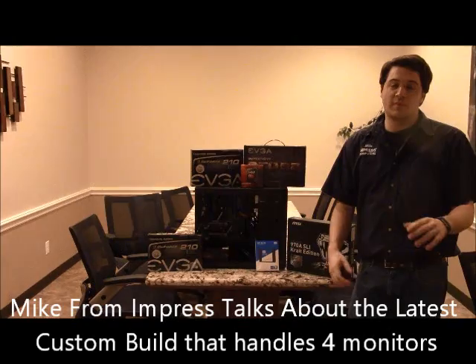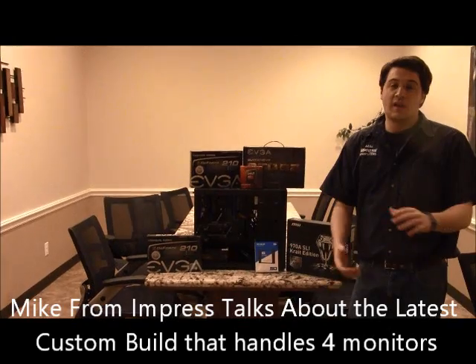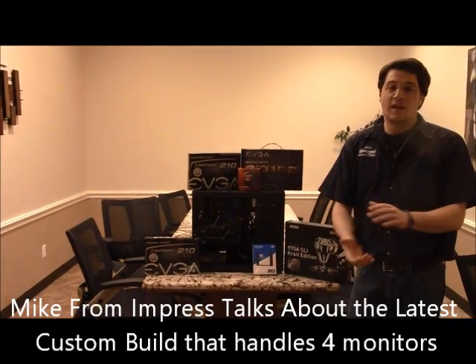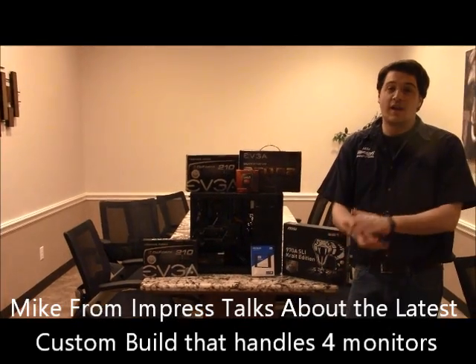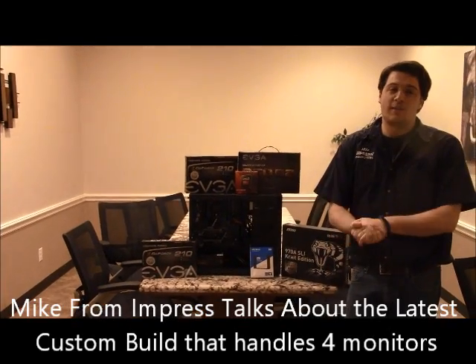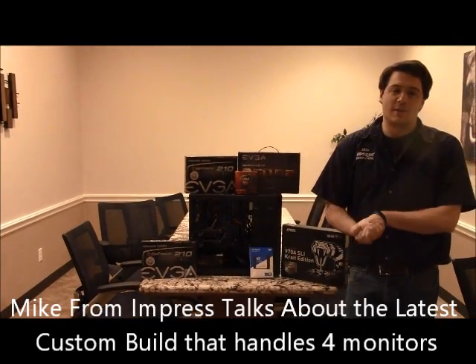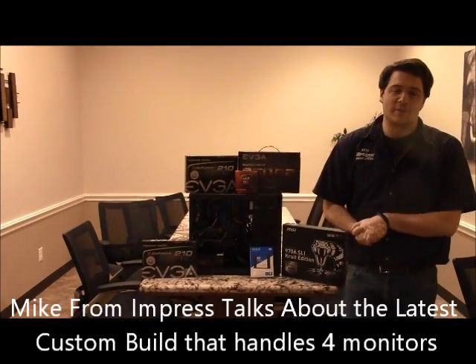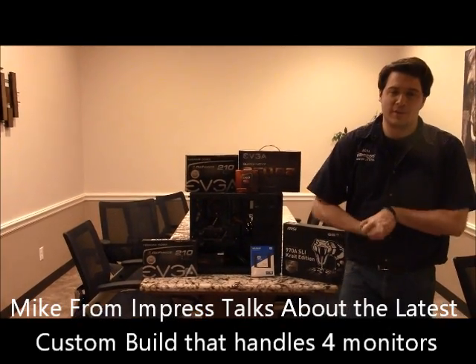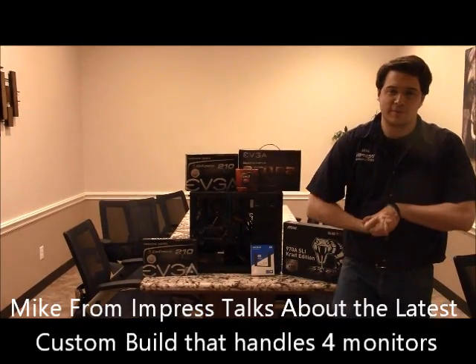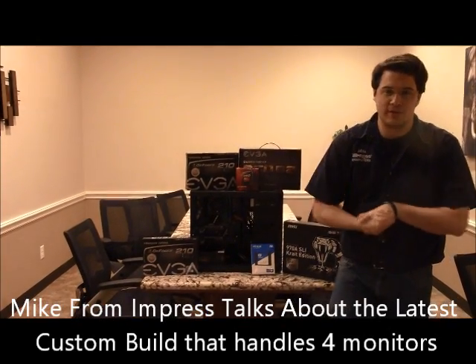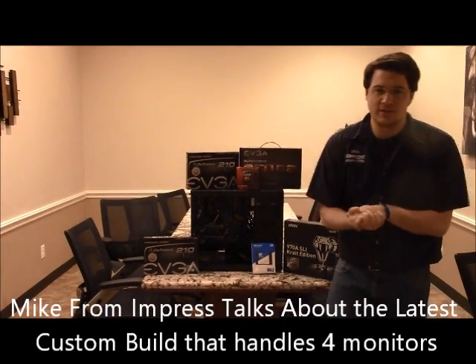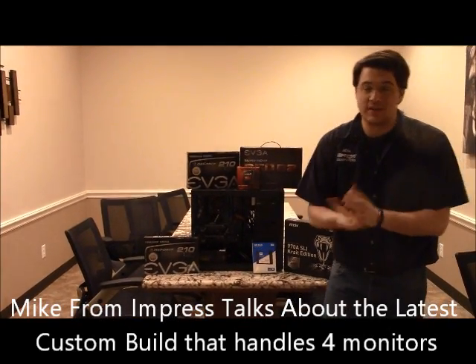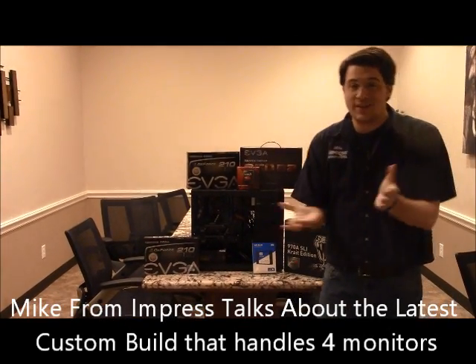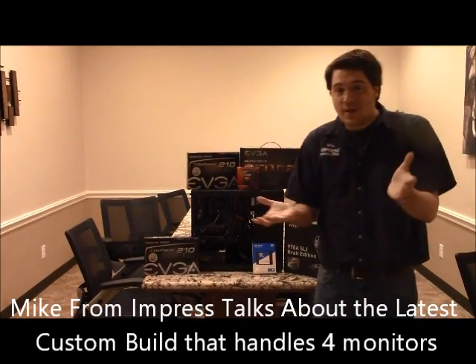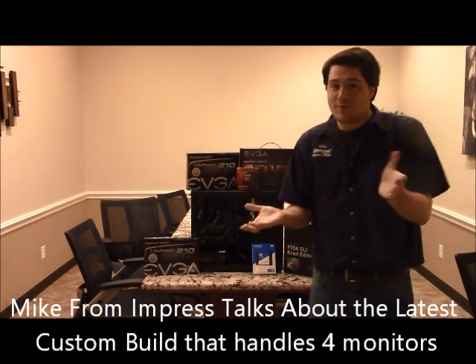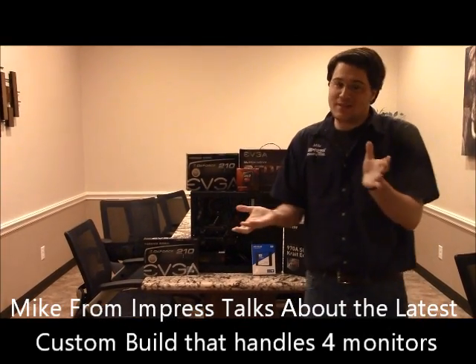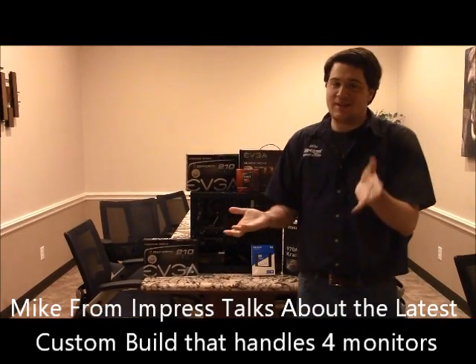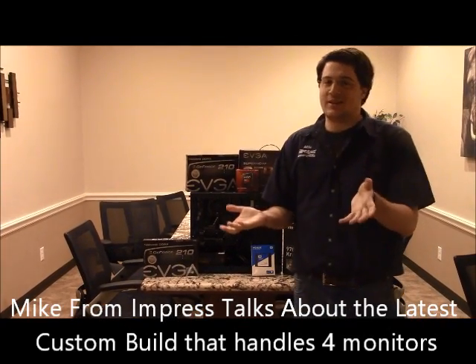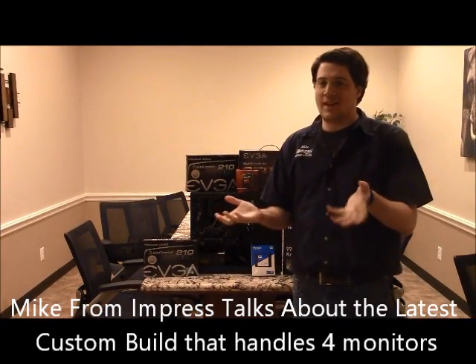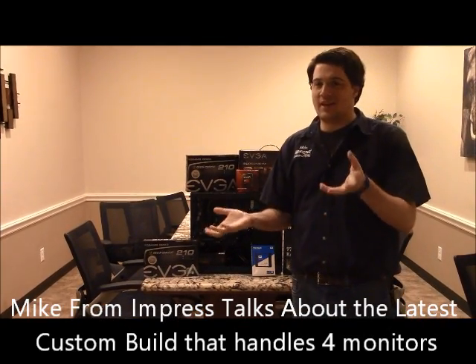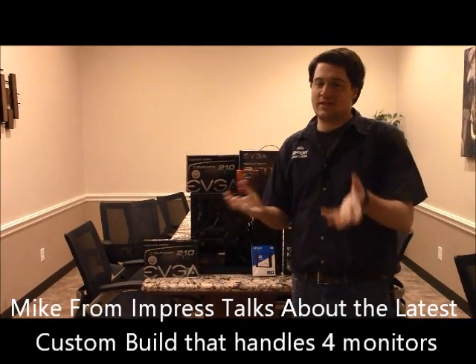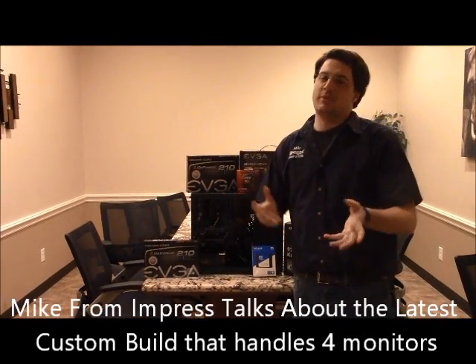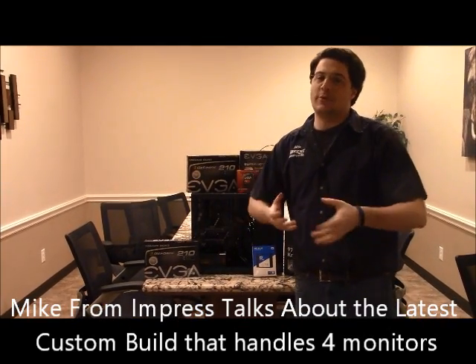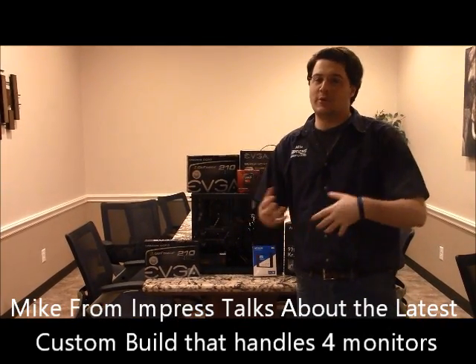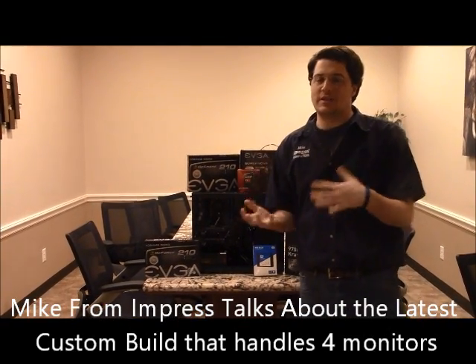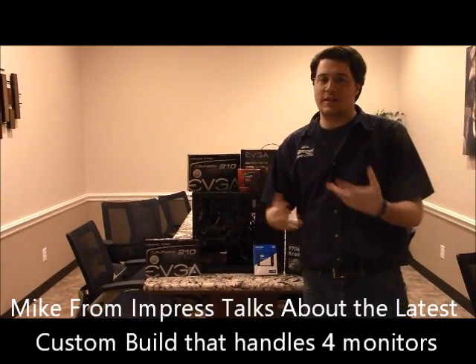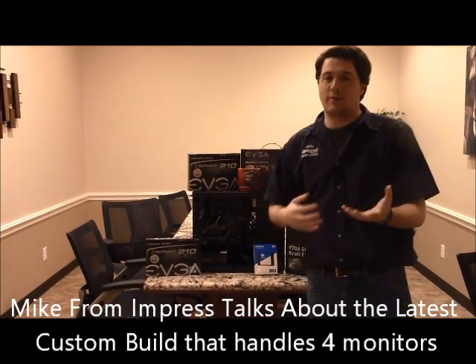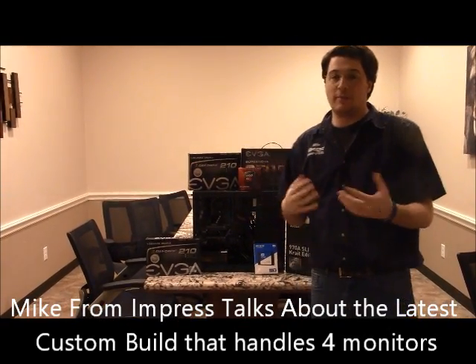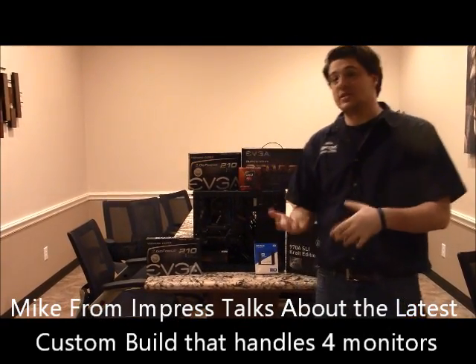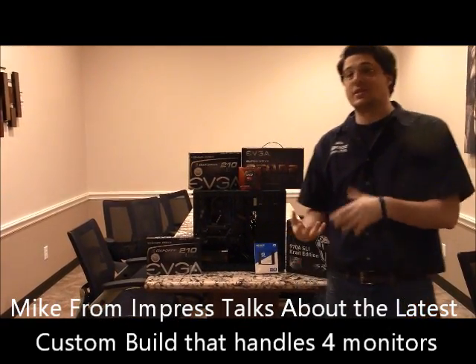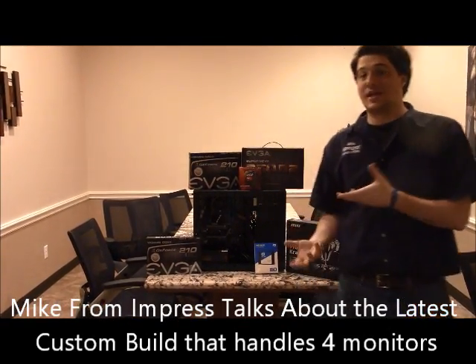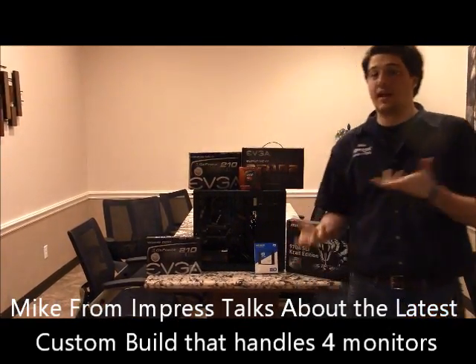Hi, I'm Mike with Impress Computers, and today we're going to be discussing a custom build that we recently did for a business client.